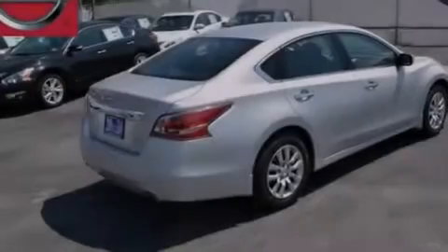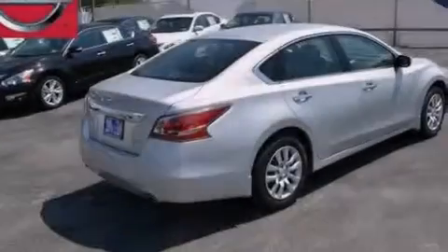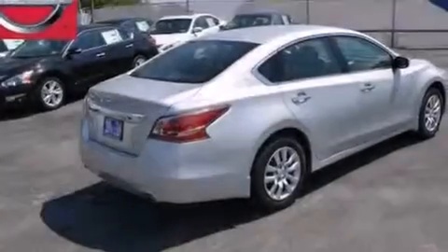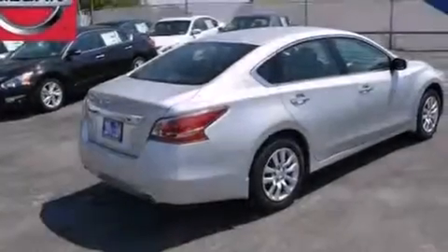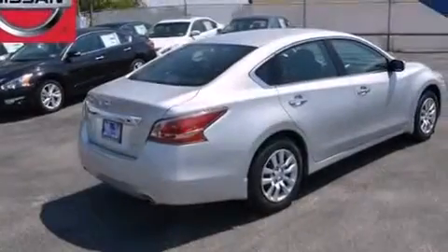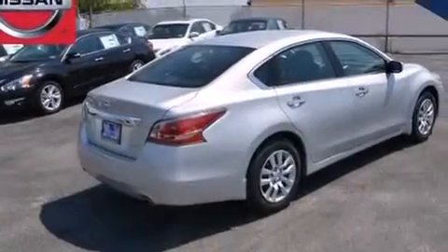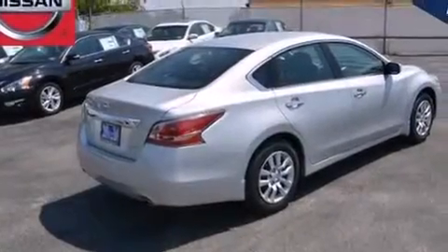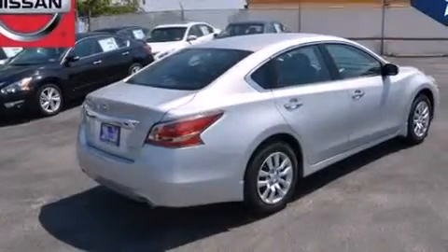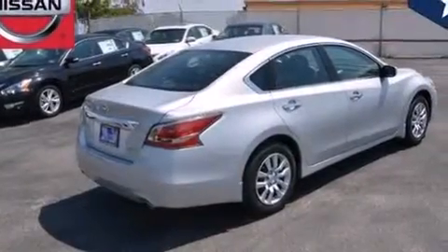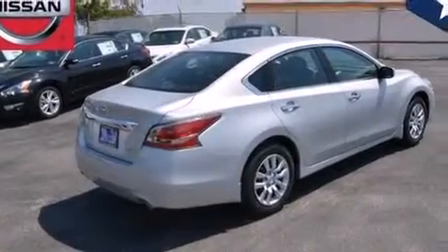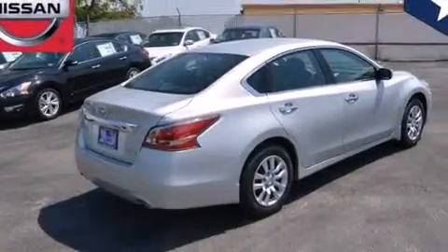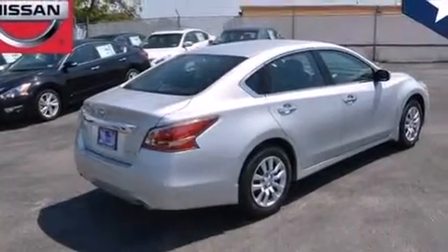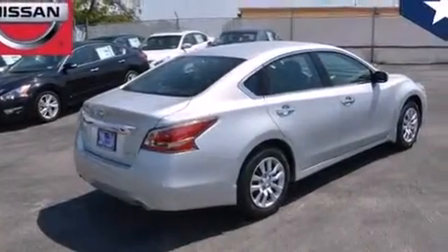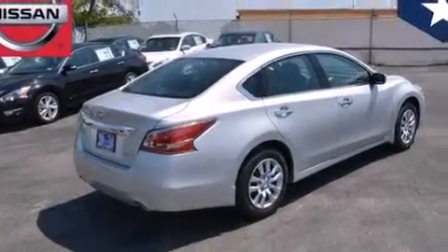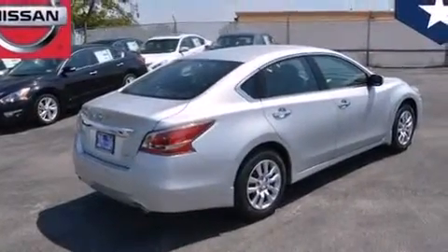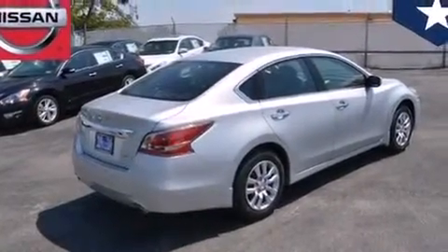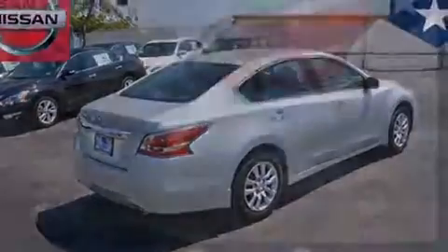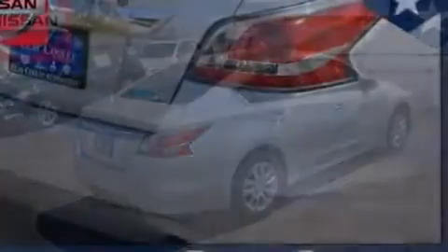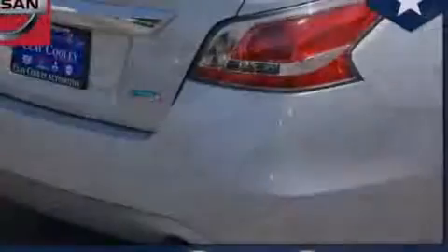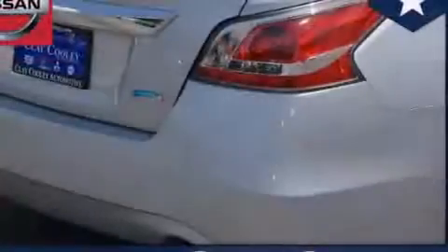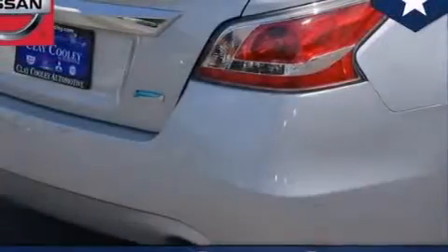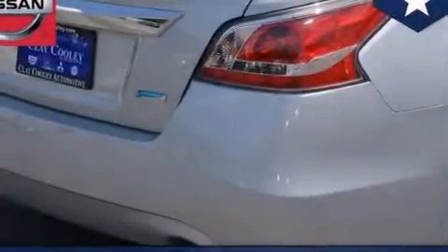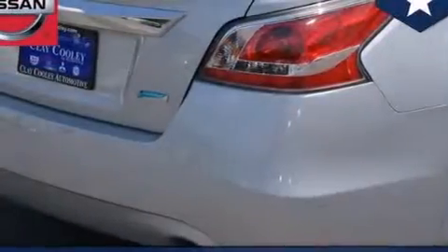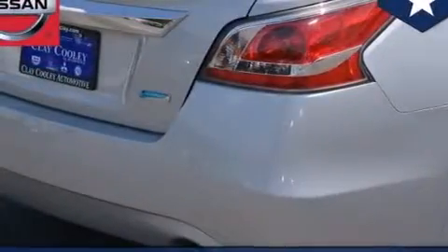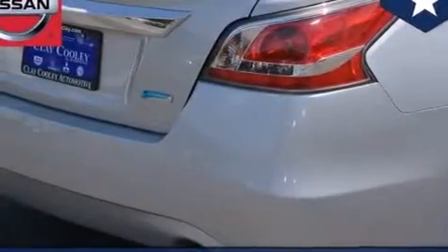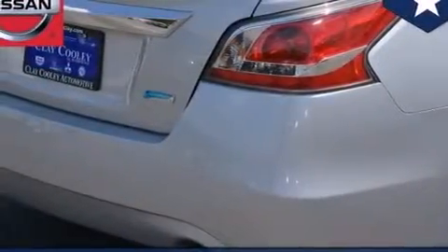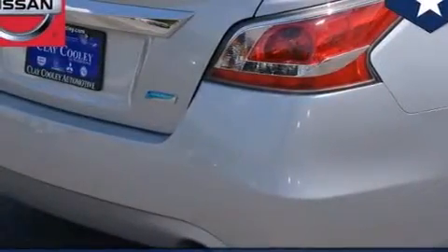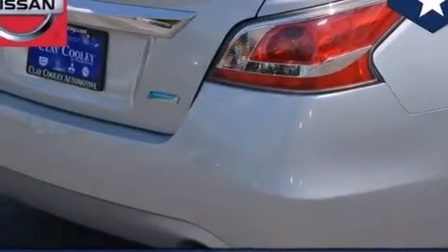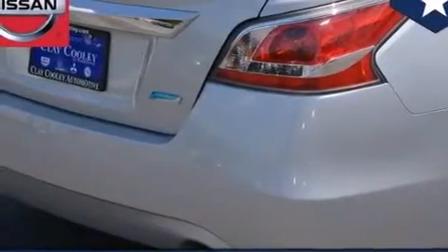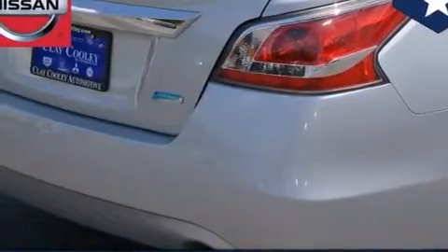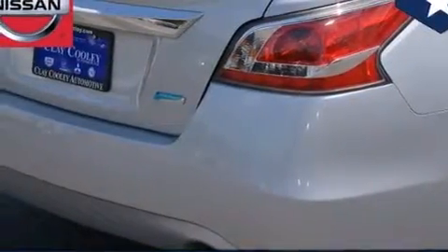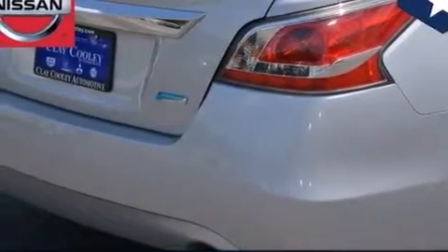With an EPA estimated rating of 38 miles per gallon on the highway, this automobile pays off in the long run.